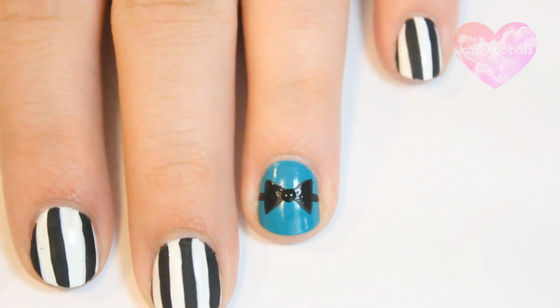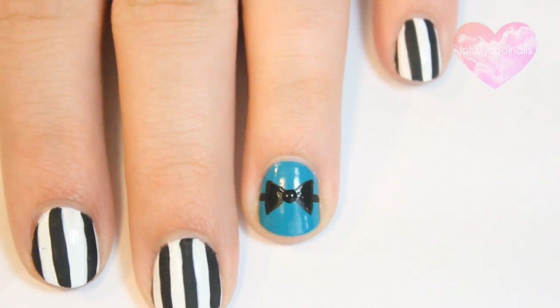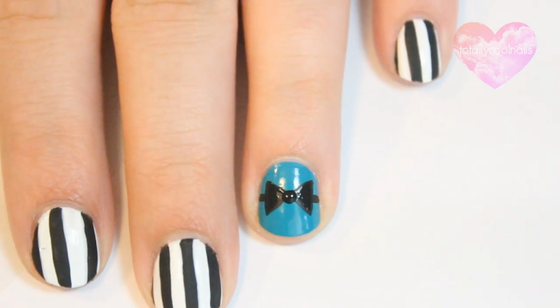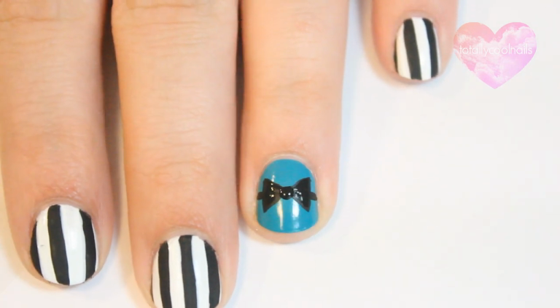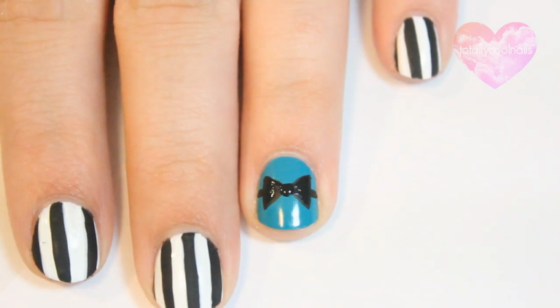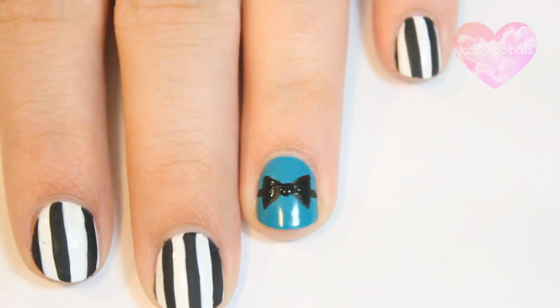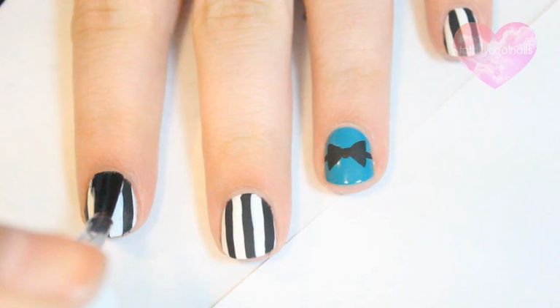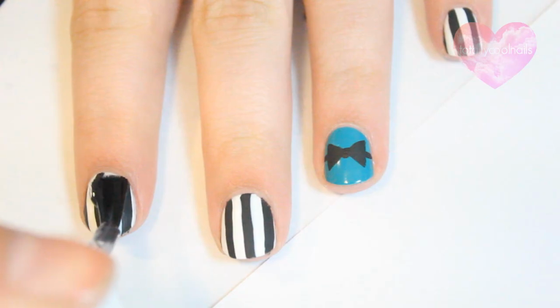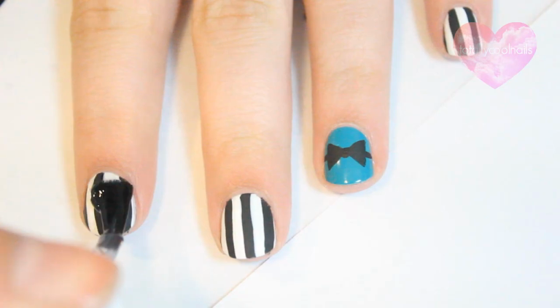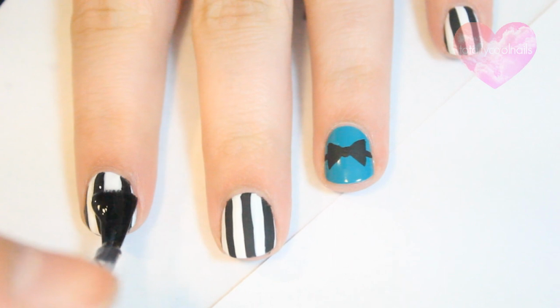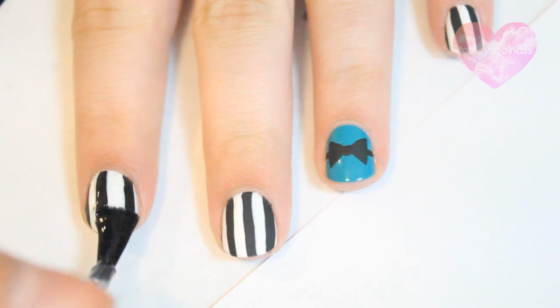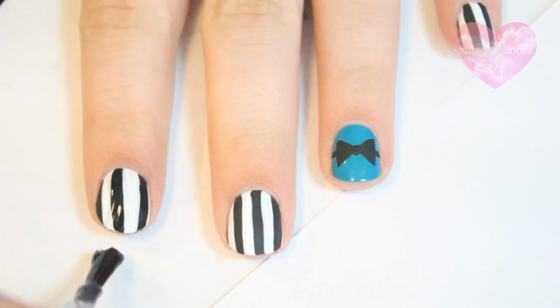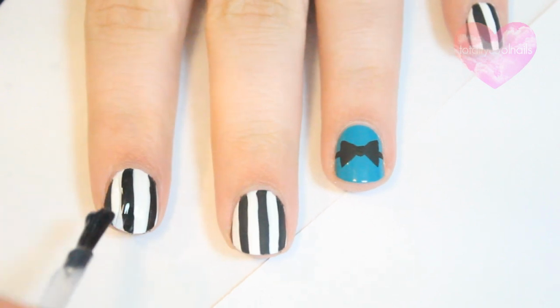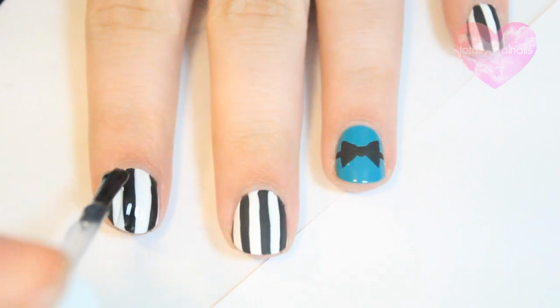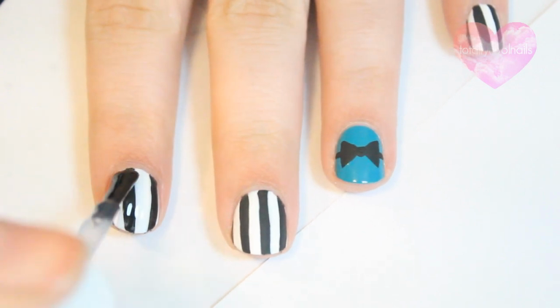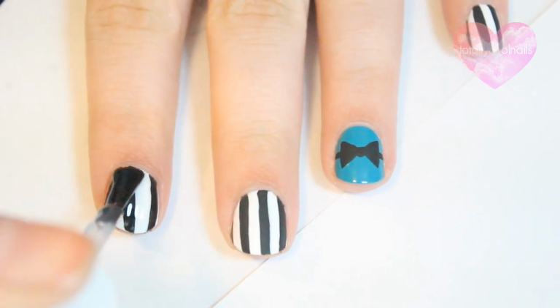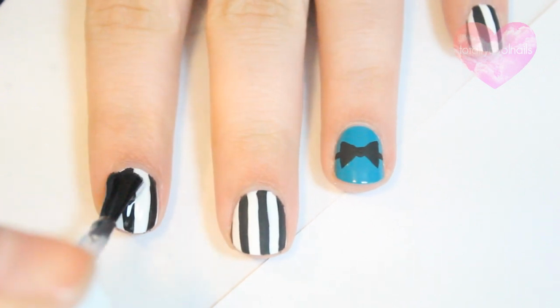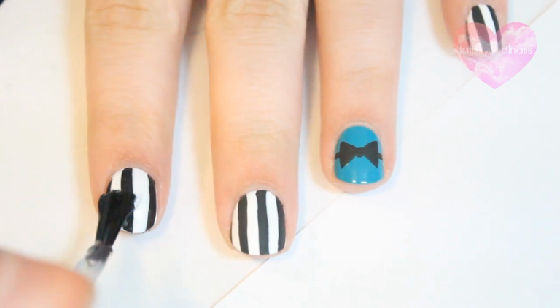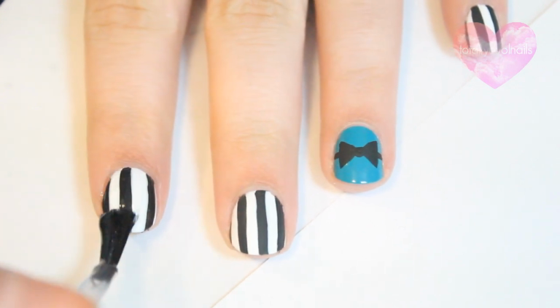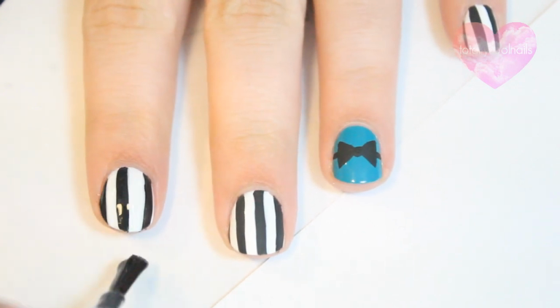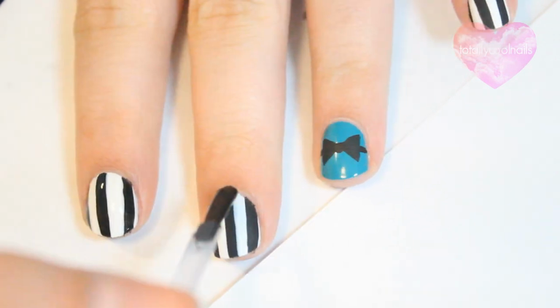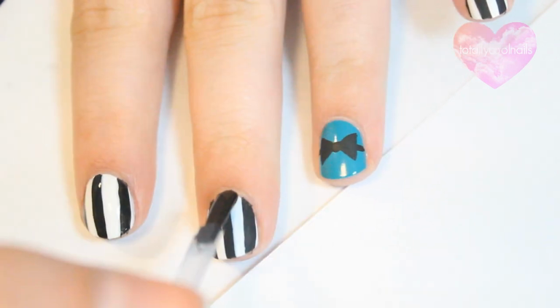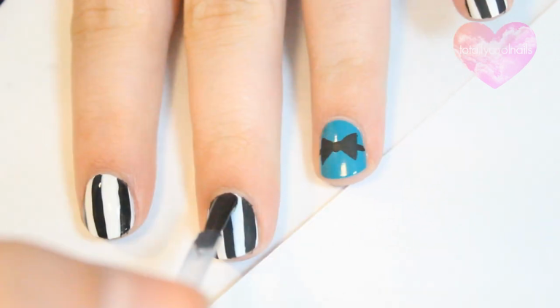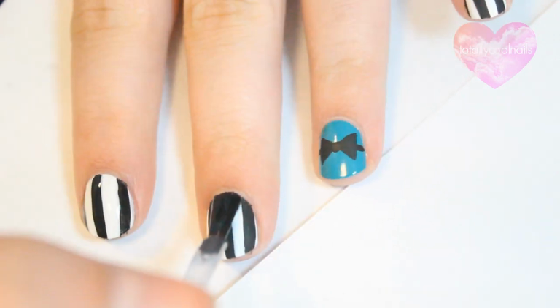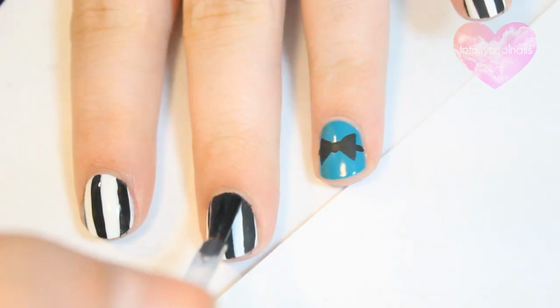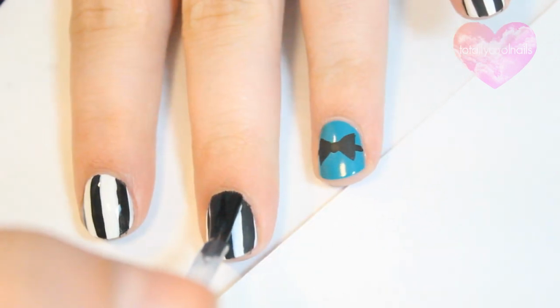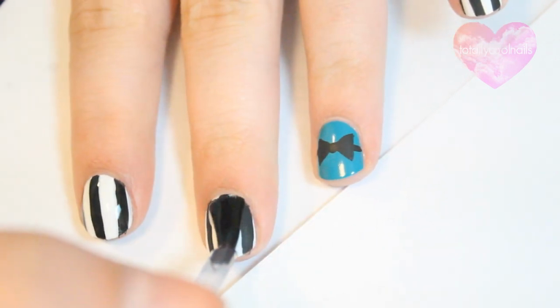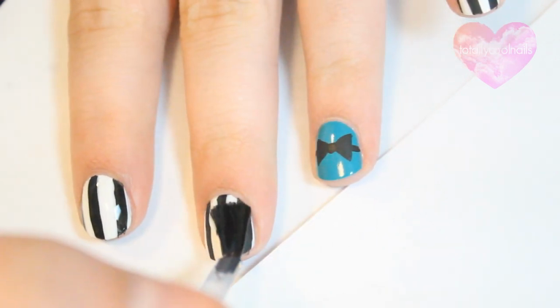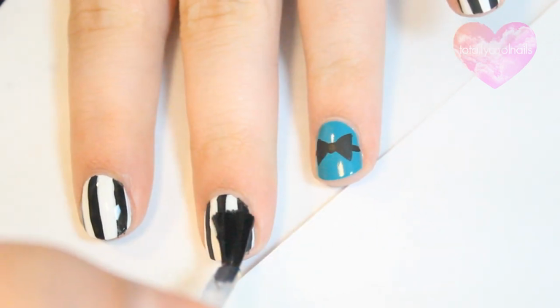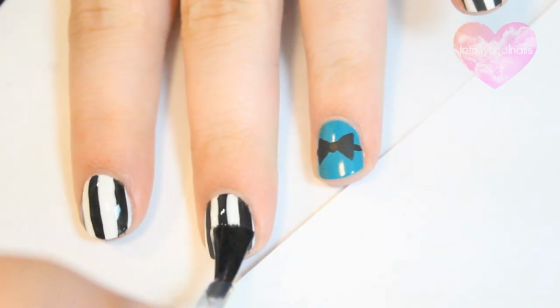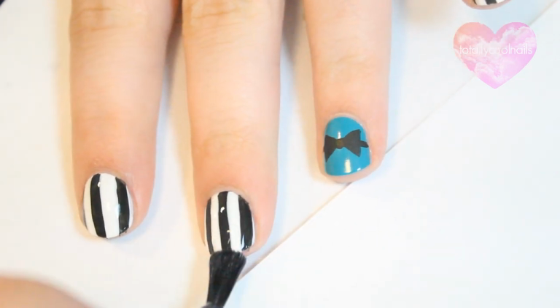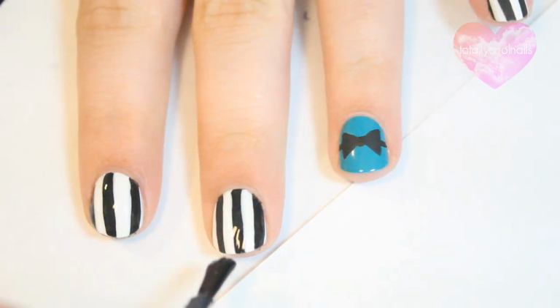You could also place a rhinestone here. Apply a top coat and that's it! You're done!